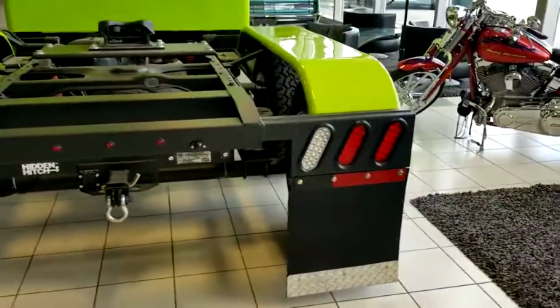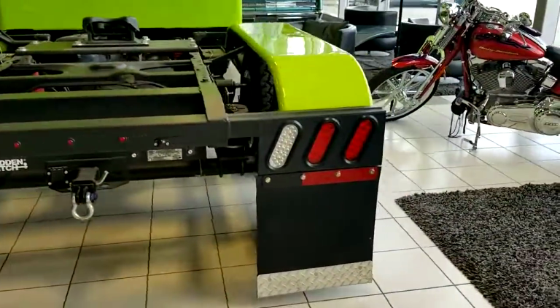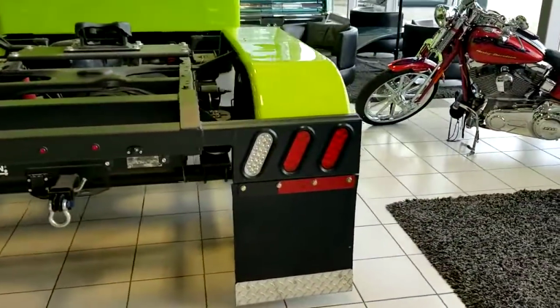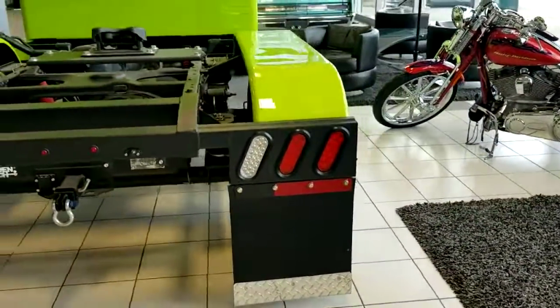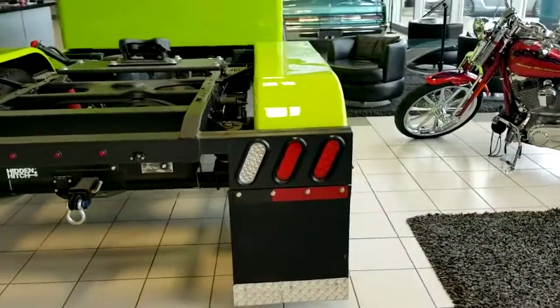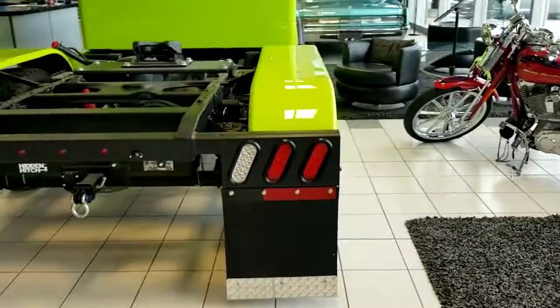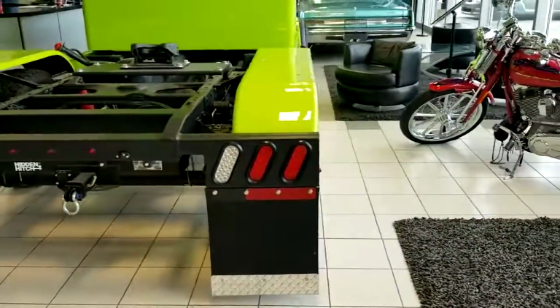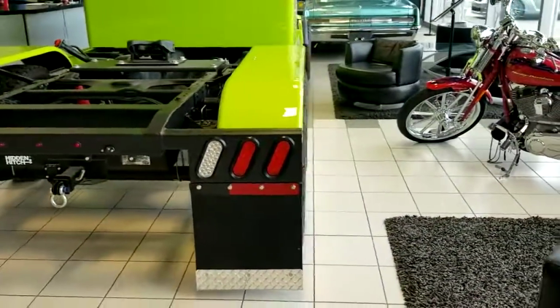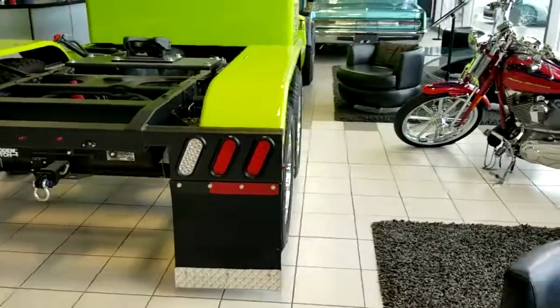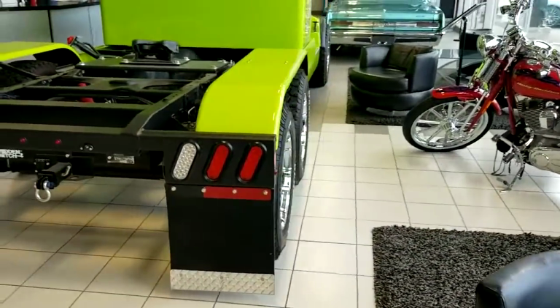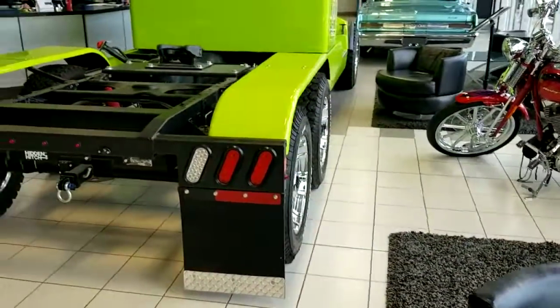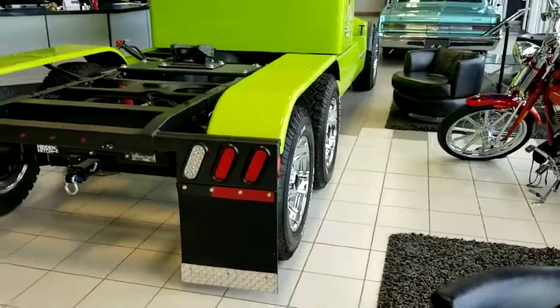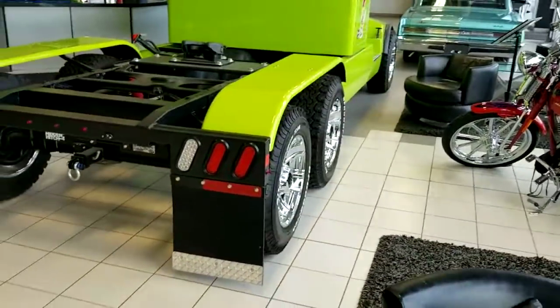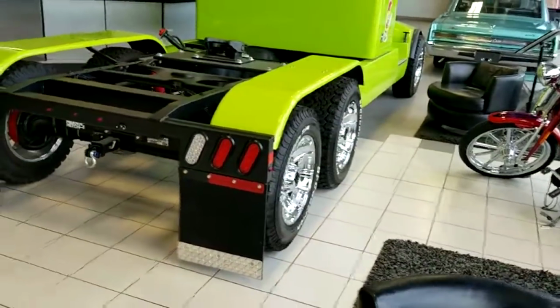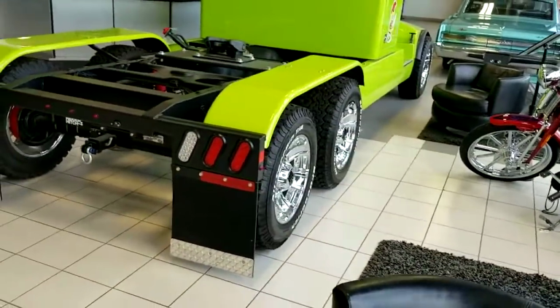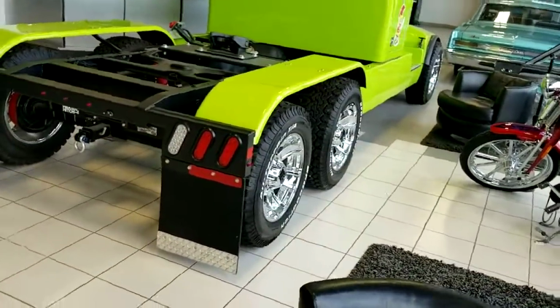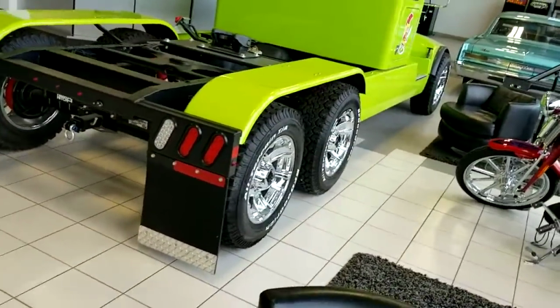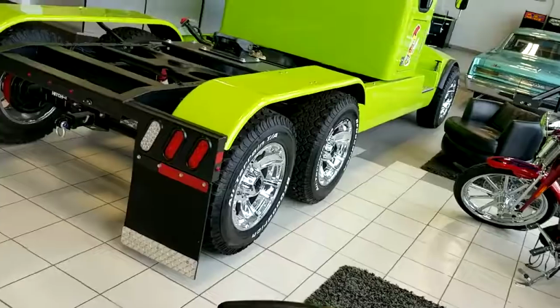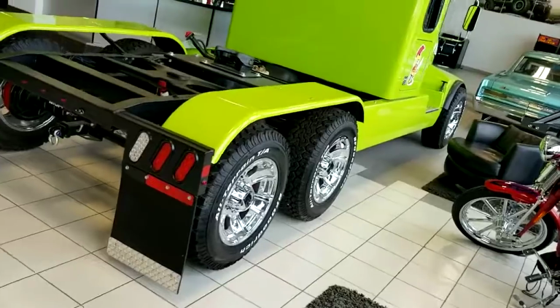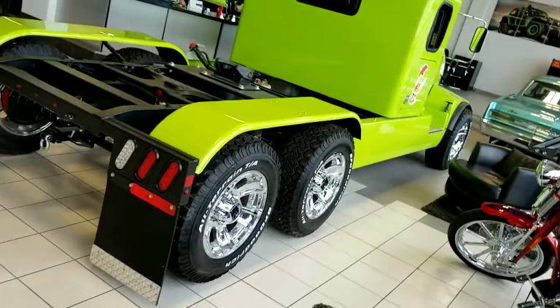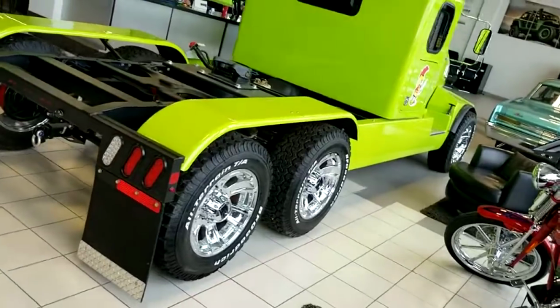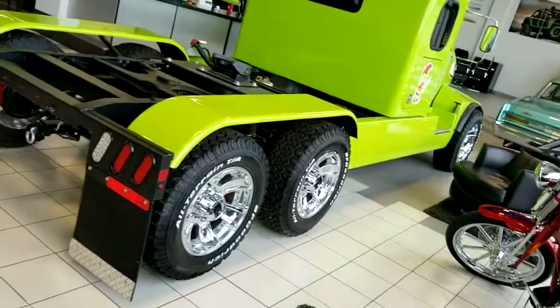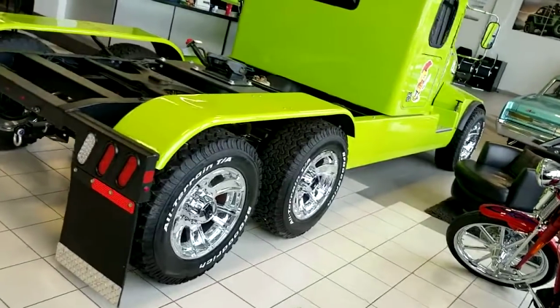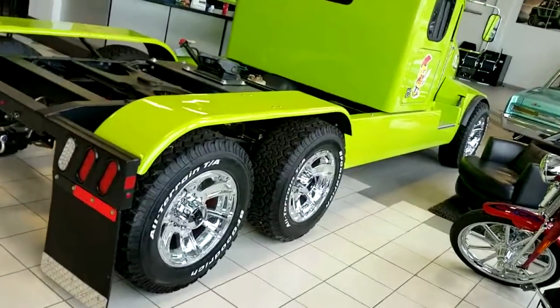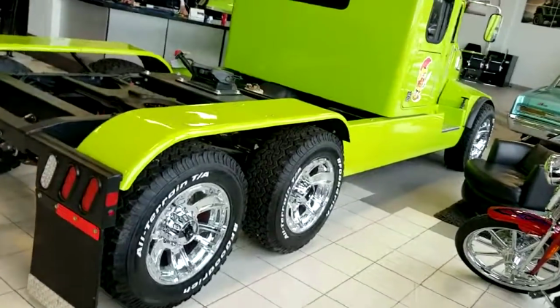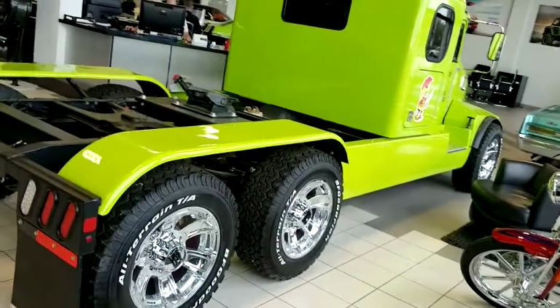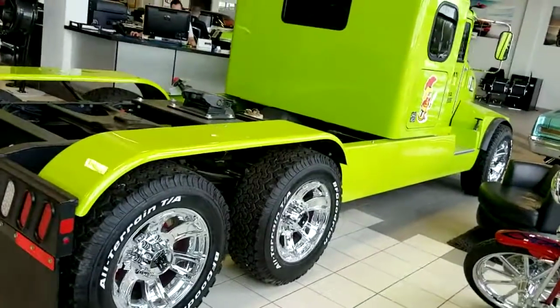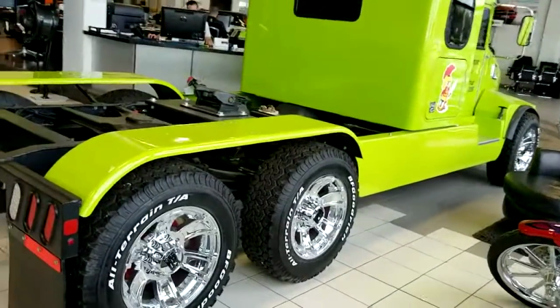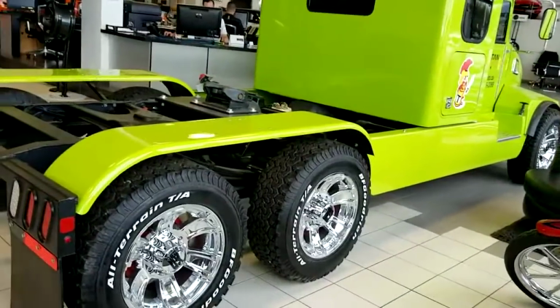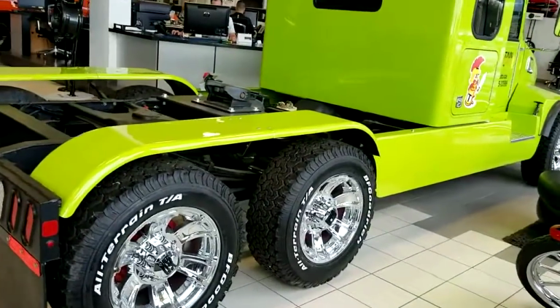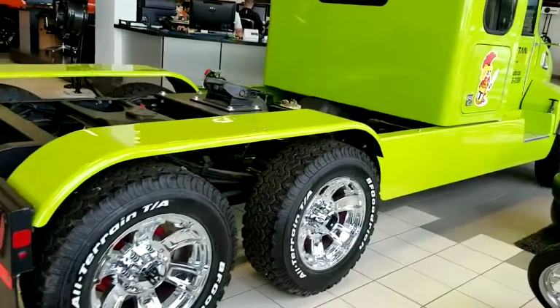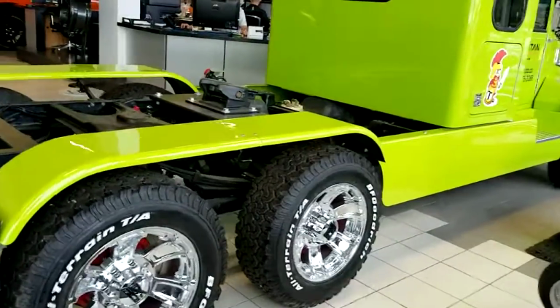Plus, on top of getting a great vehicle from Titan Automotive, we're also going to be flying you and a guest to Las Vegas for three days, two nights — flights and hotel paid for.